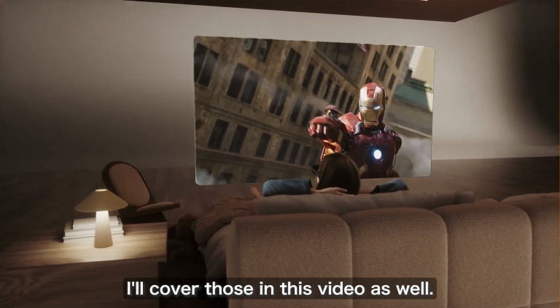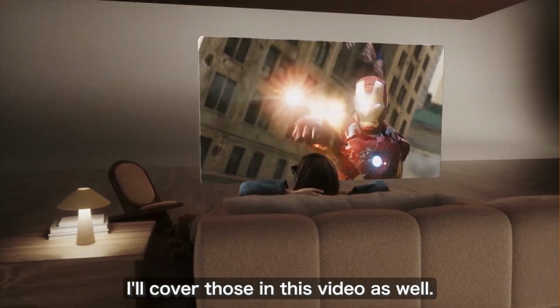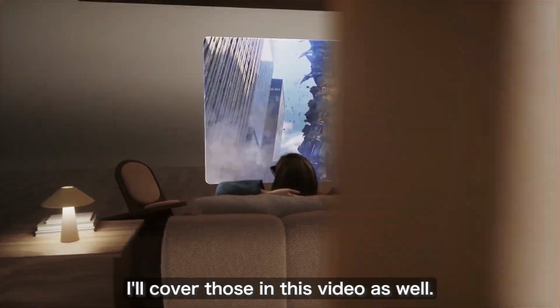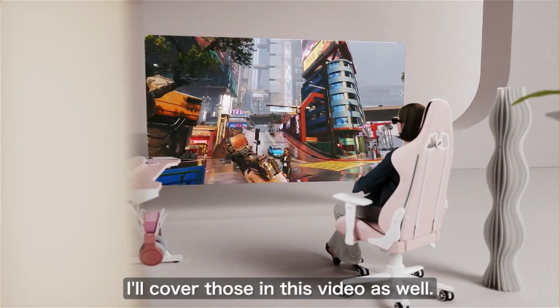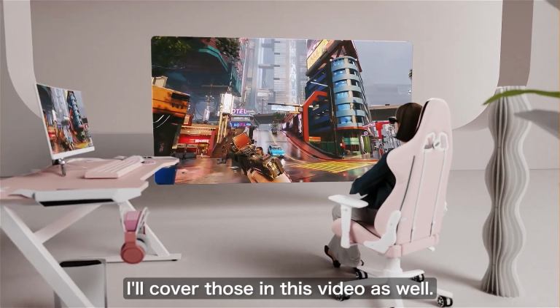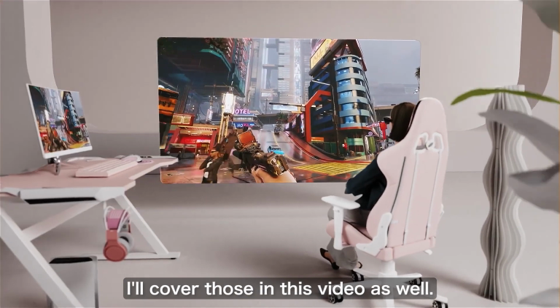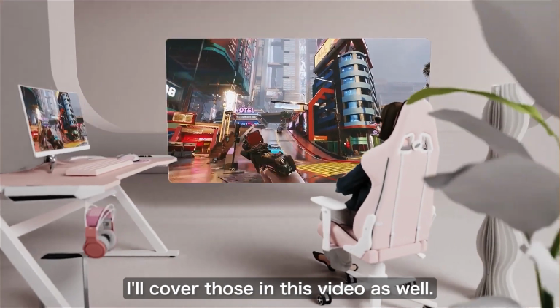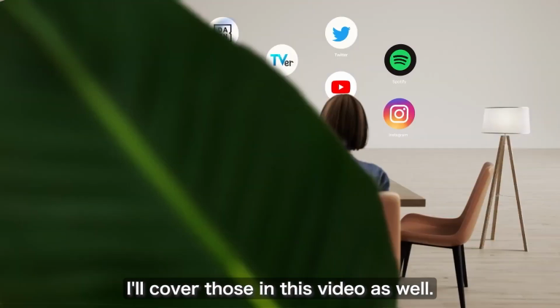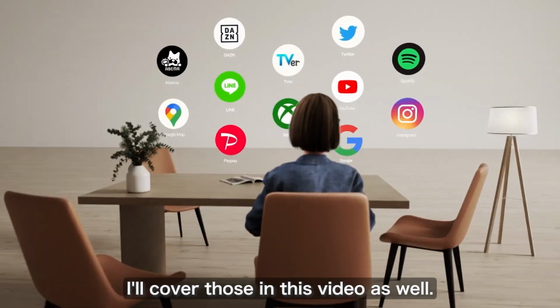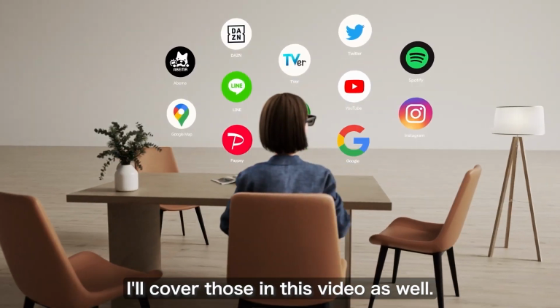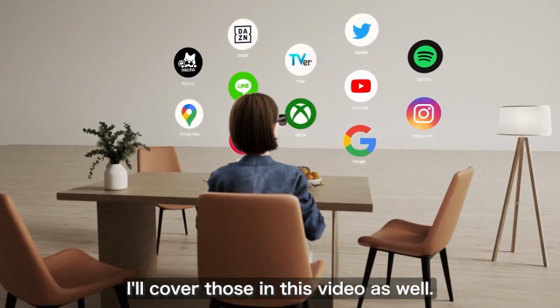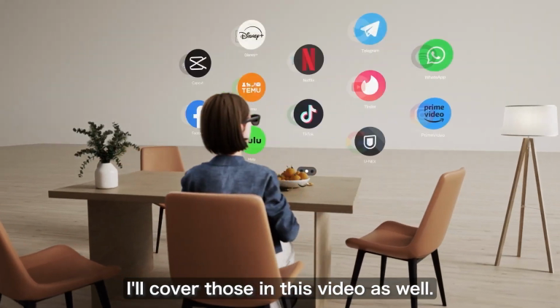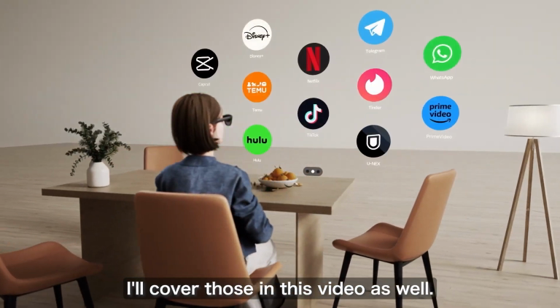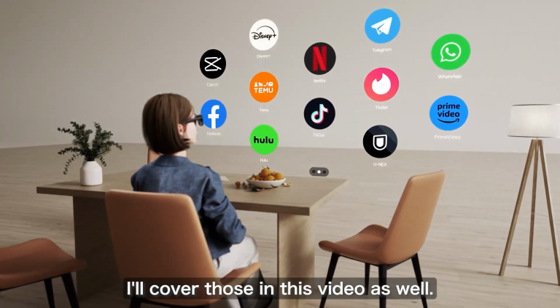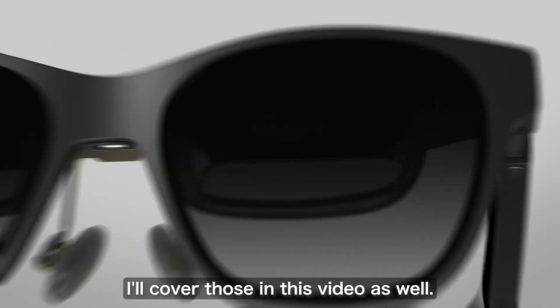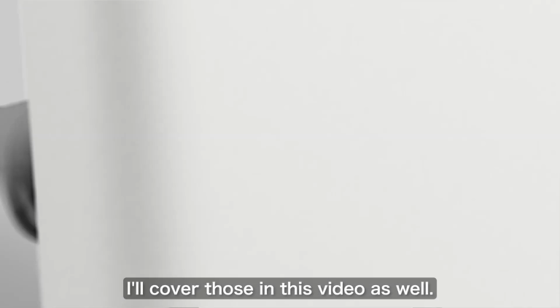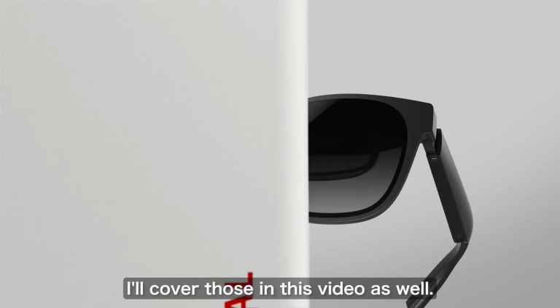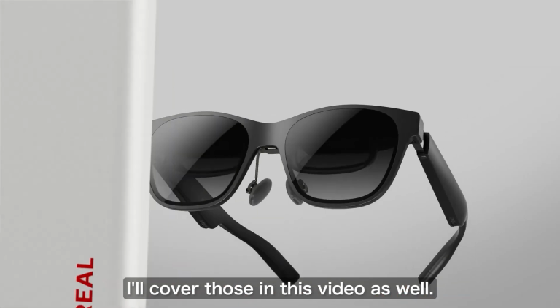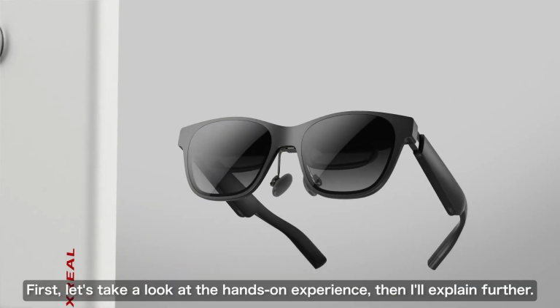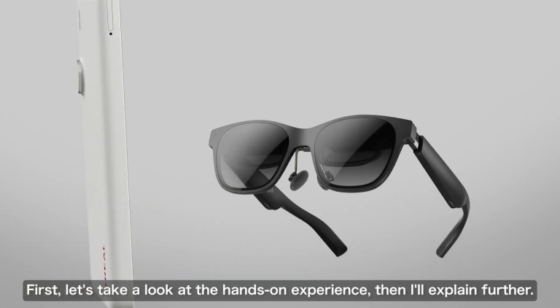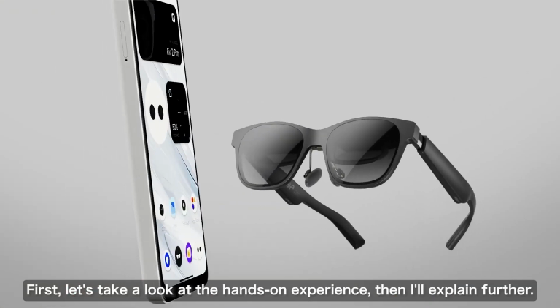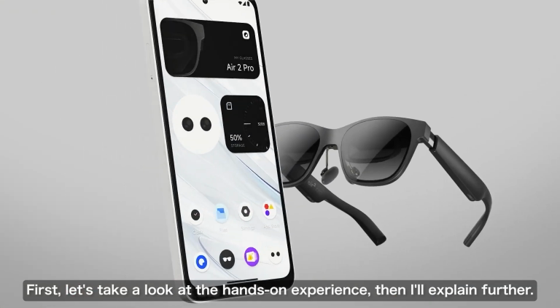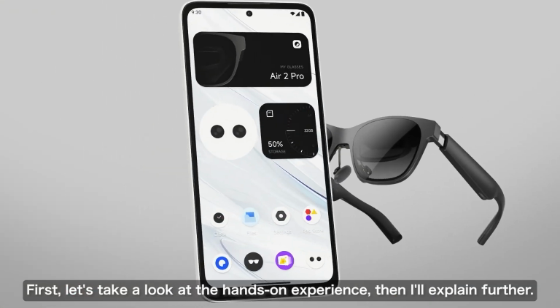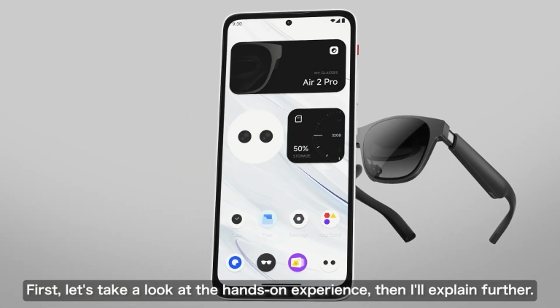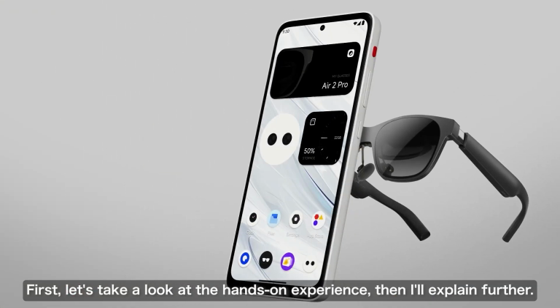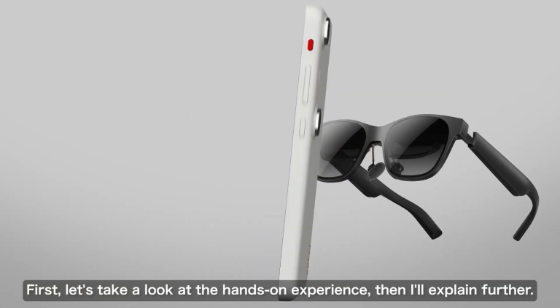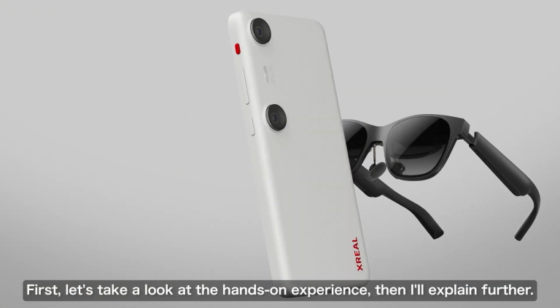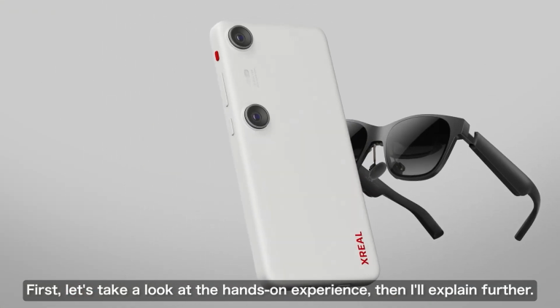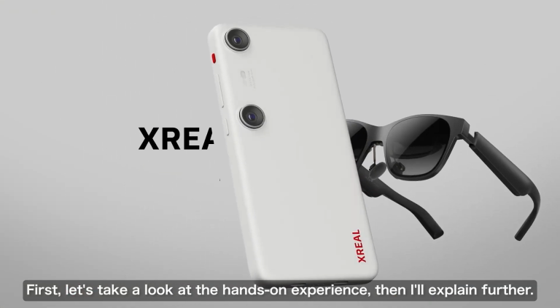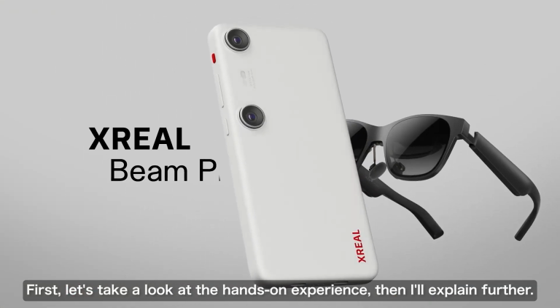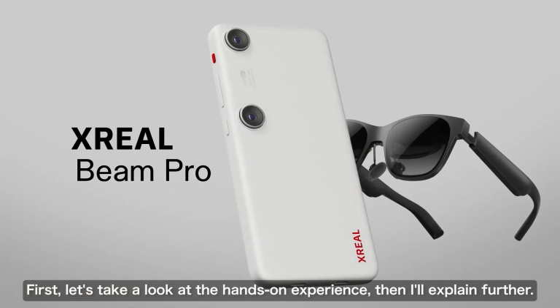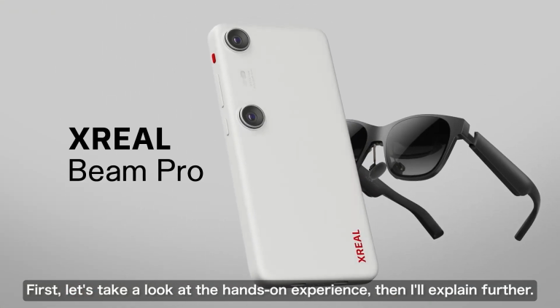First let's take a look at the hands-on experience and then I'll provide a more detailed explanation. Please watch and enjoy.